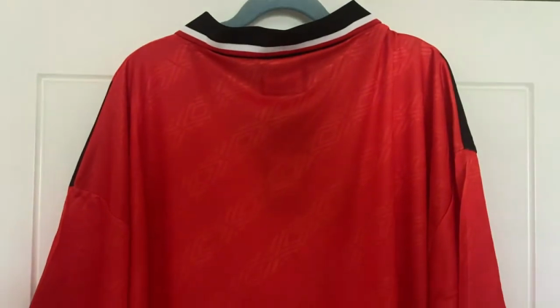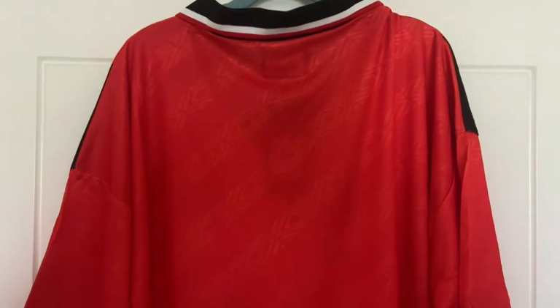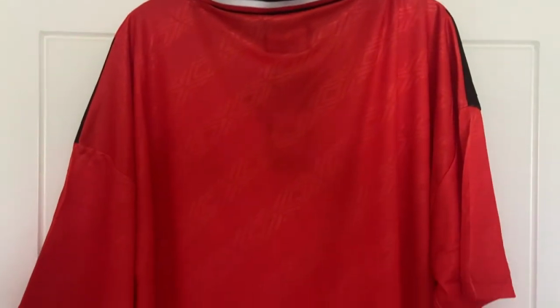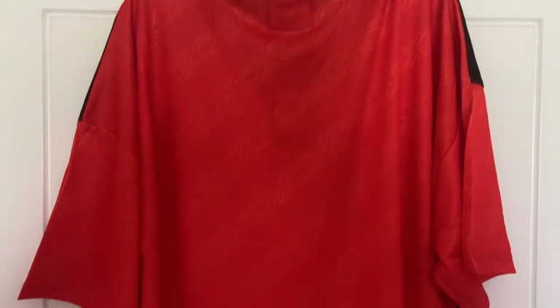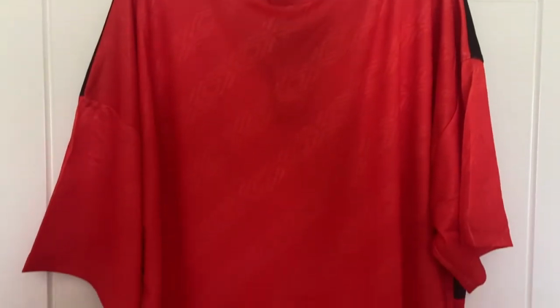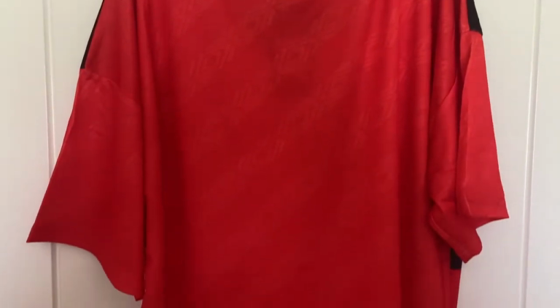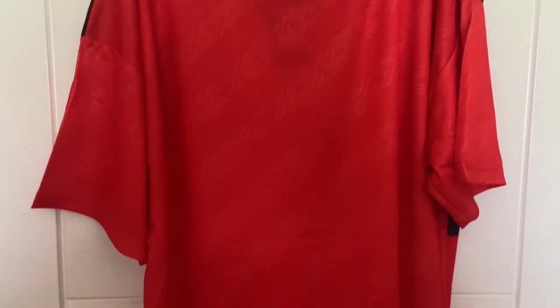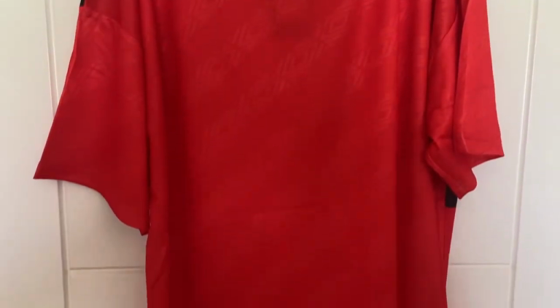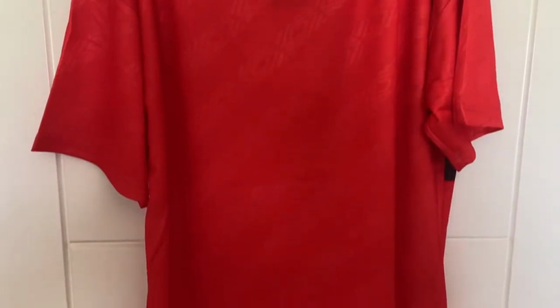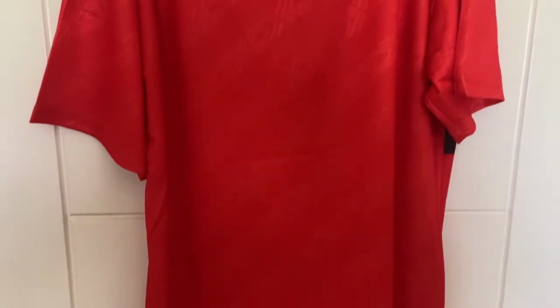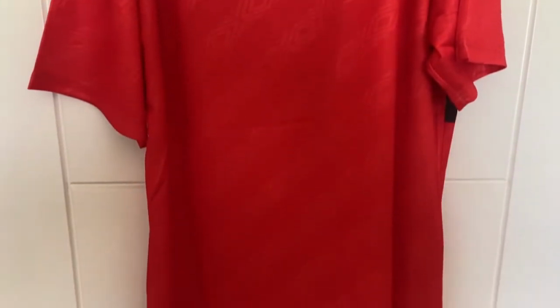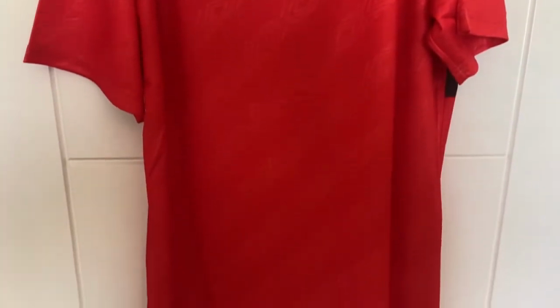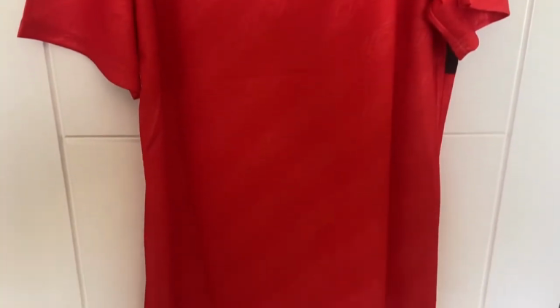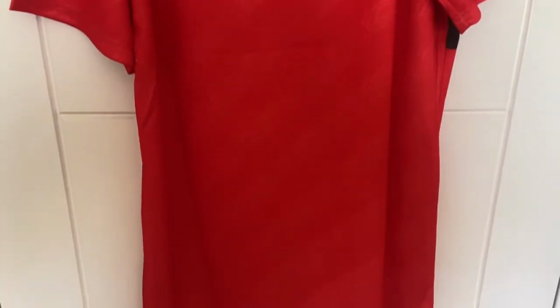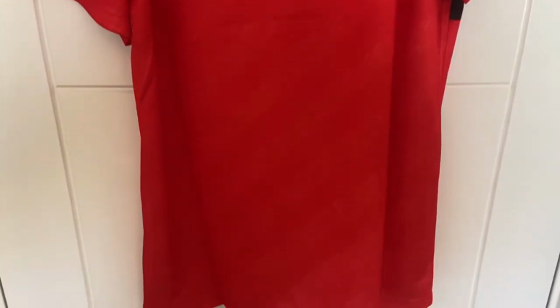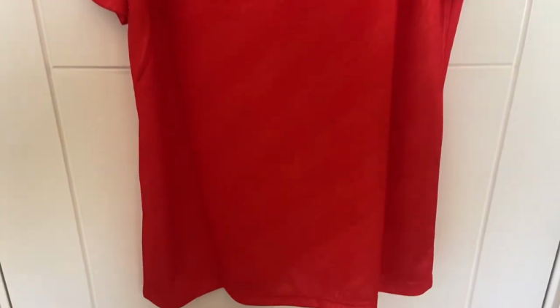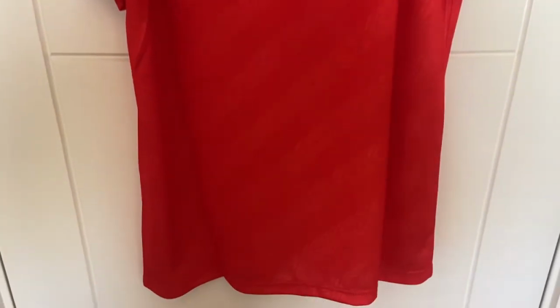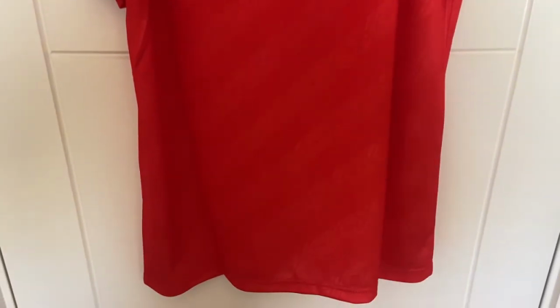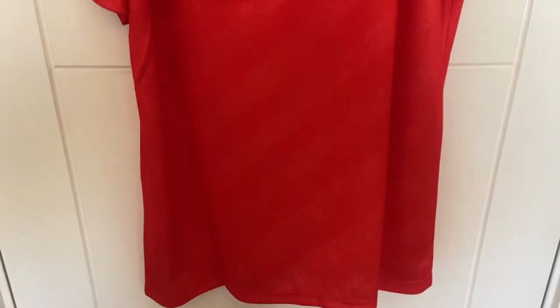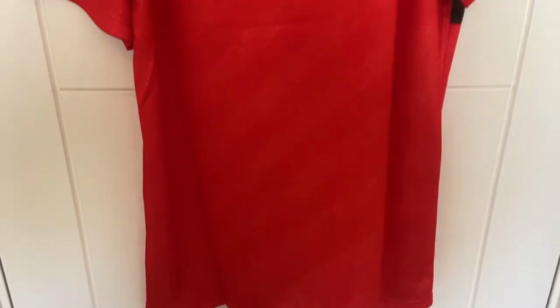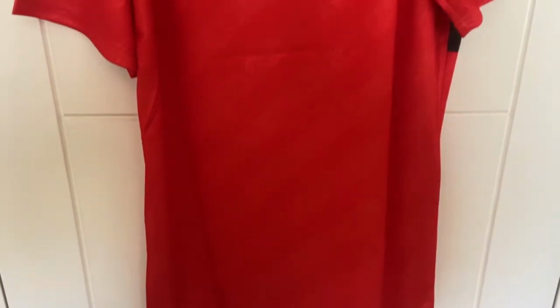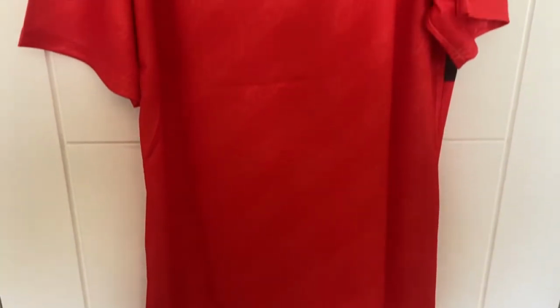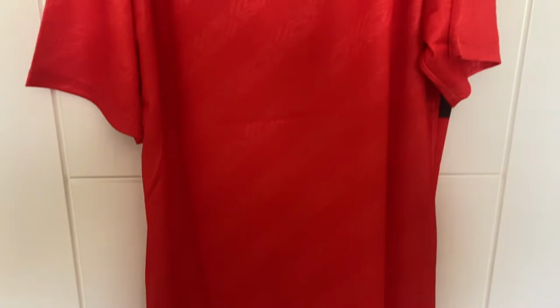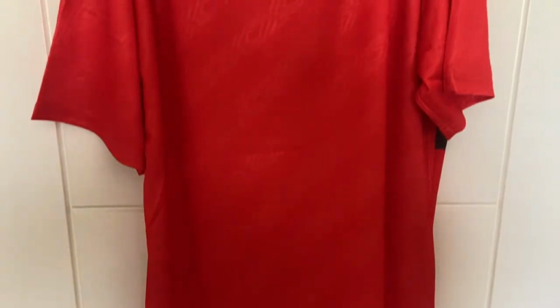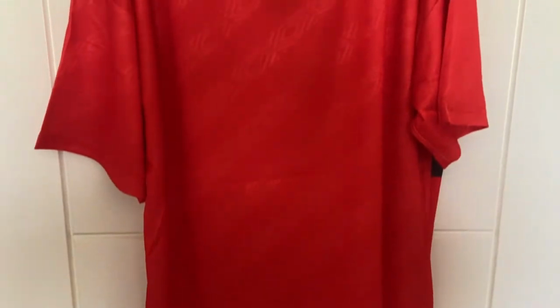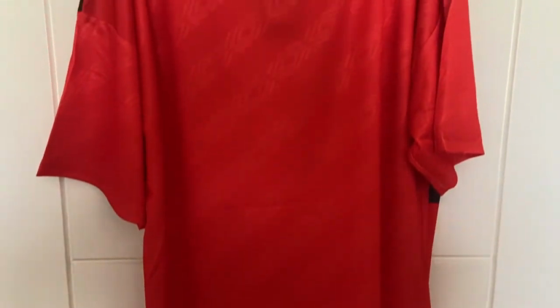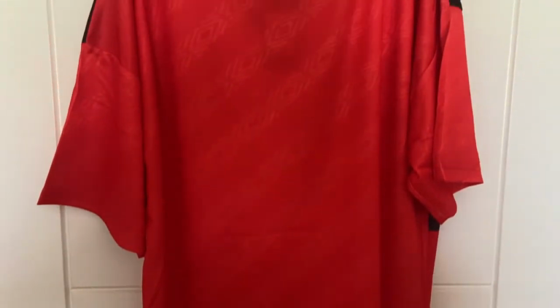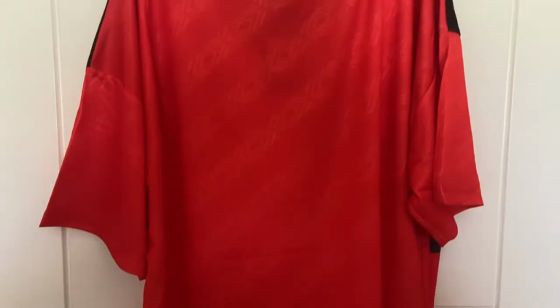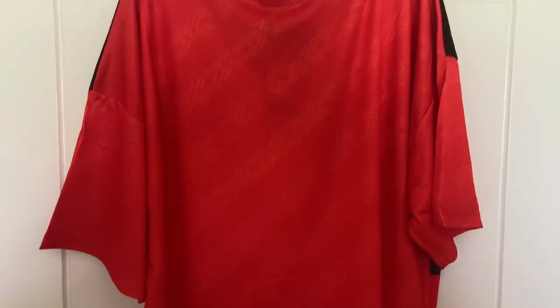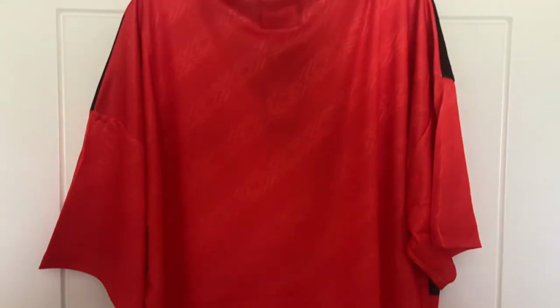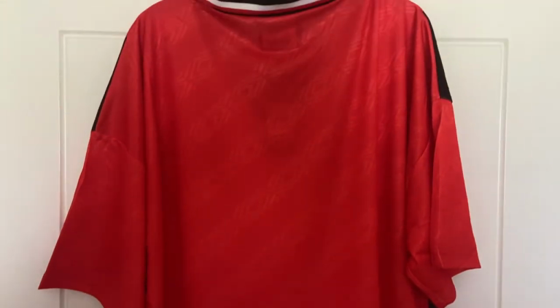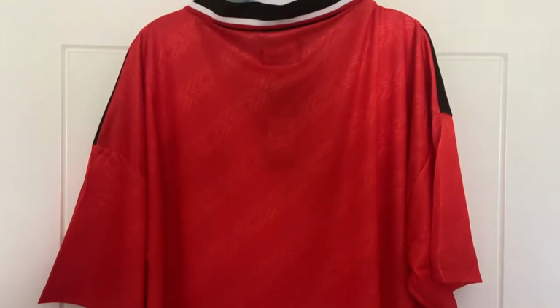Just to give you the full view of the shirt, and then we'll have a look at the inside.